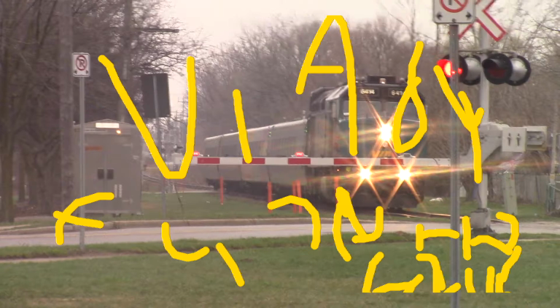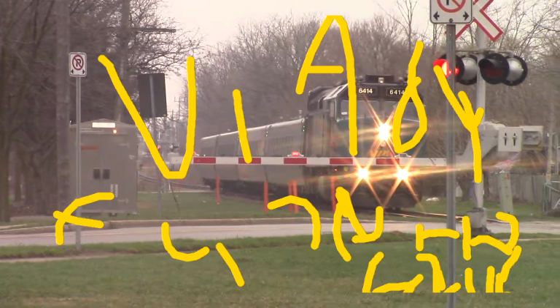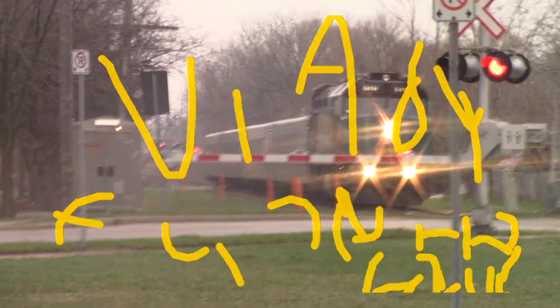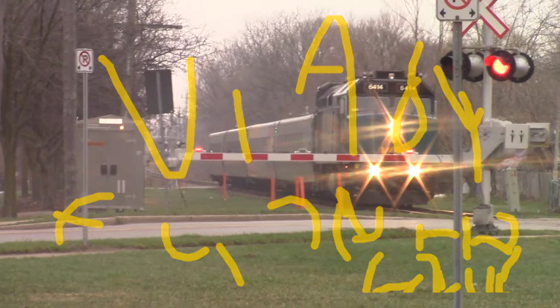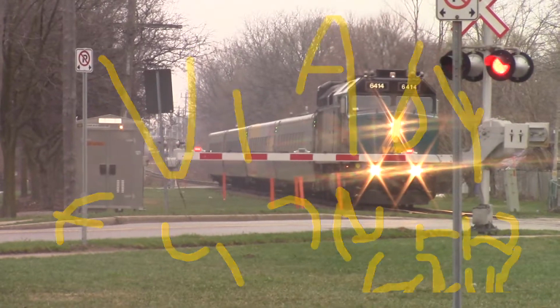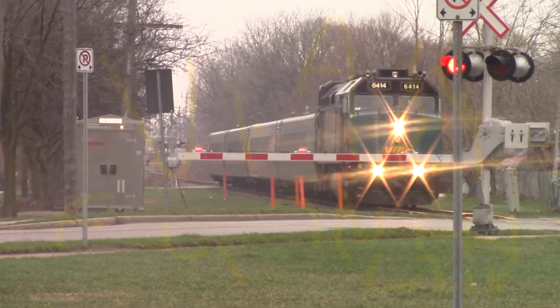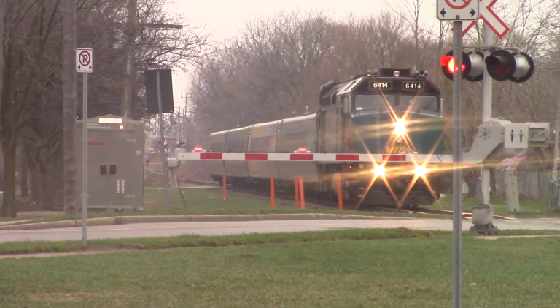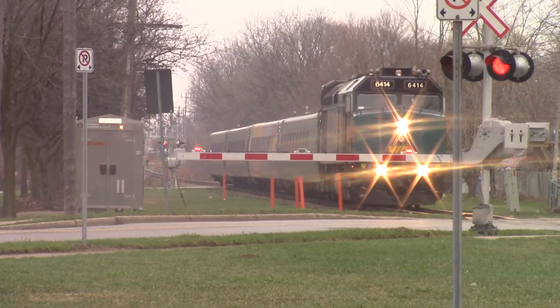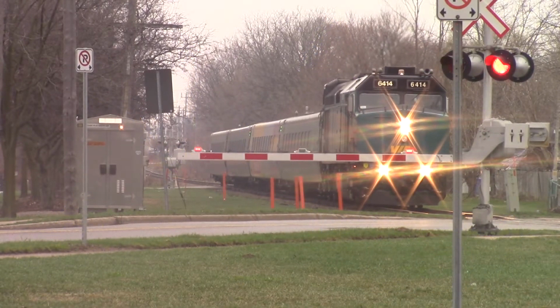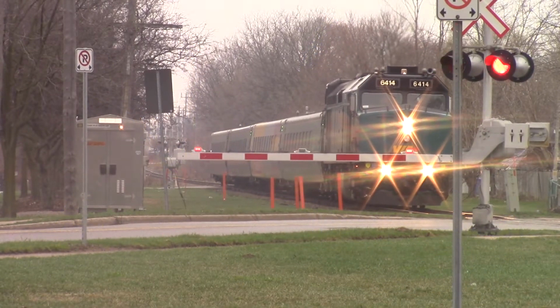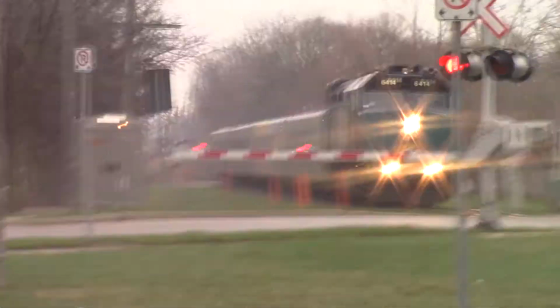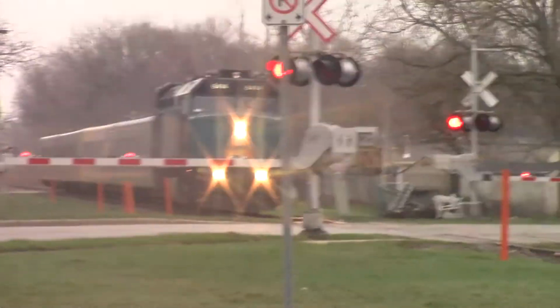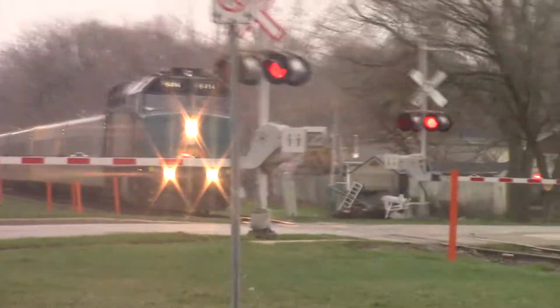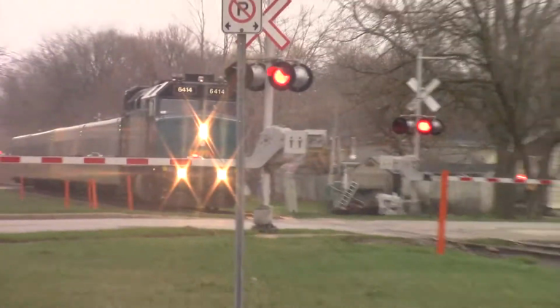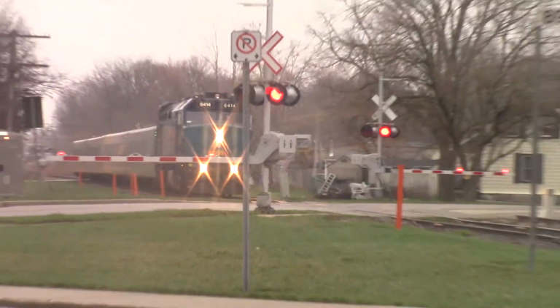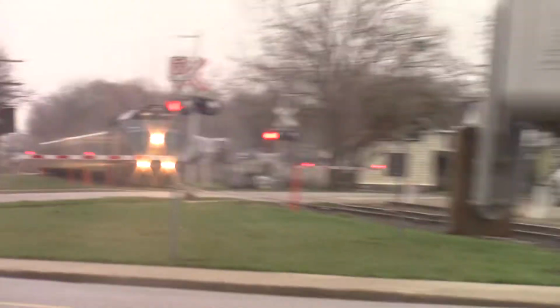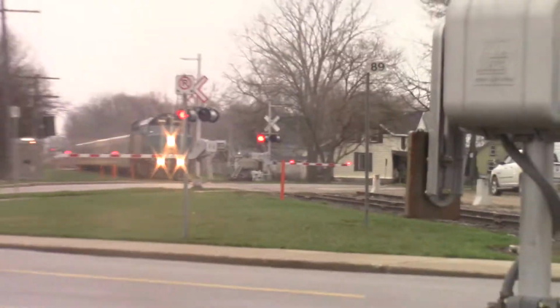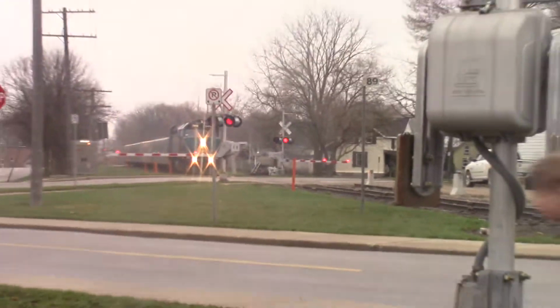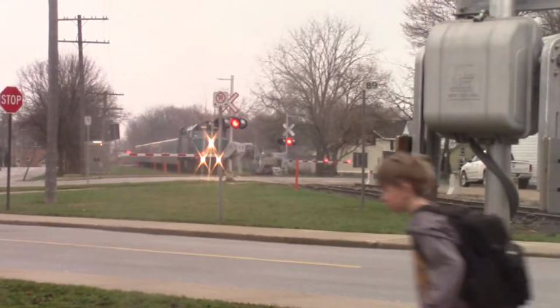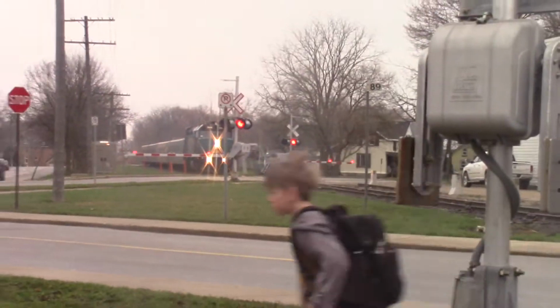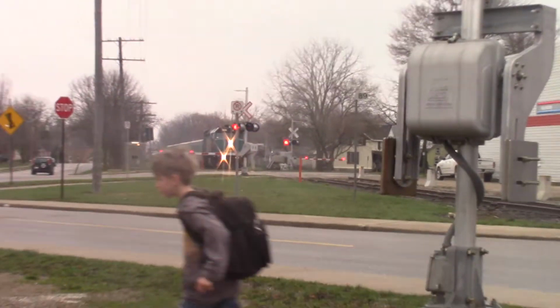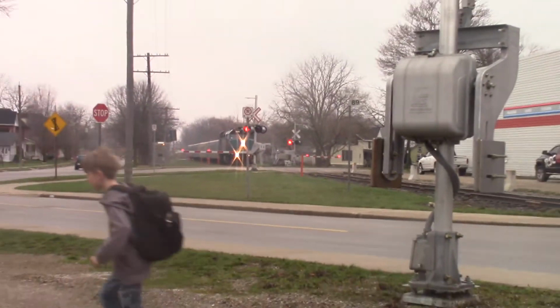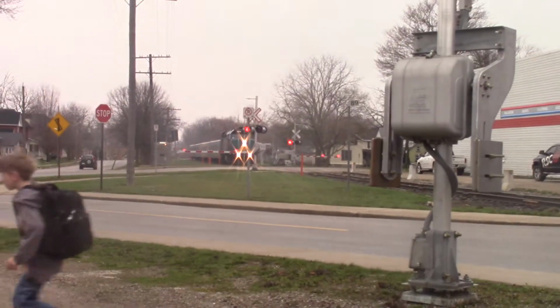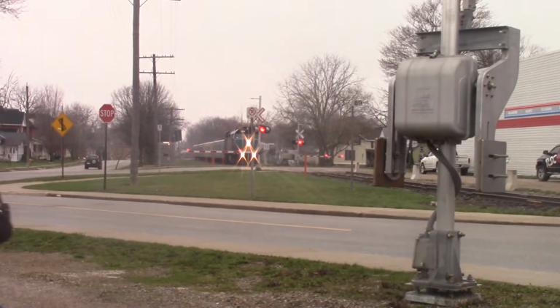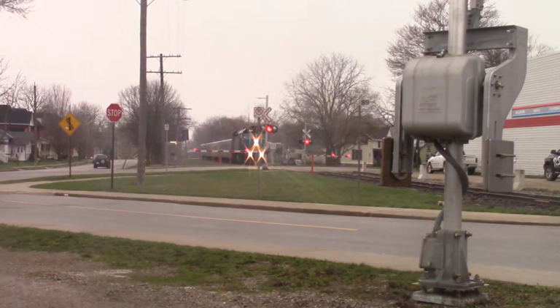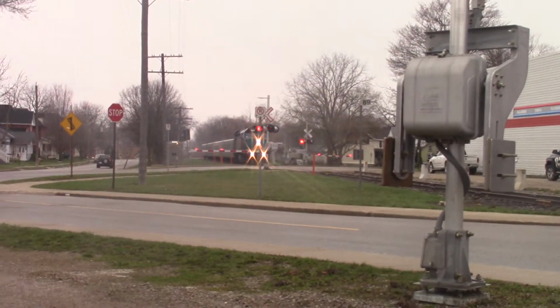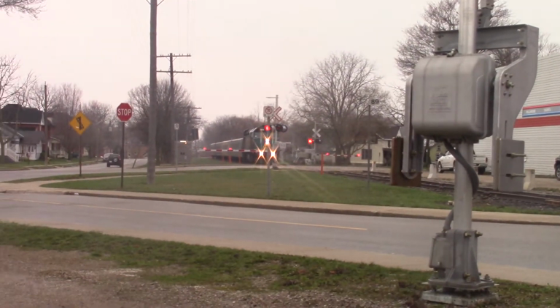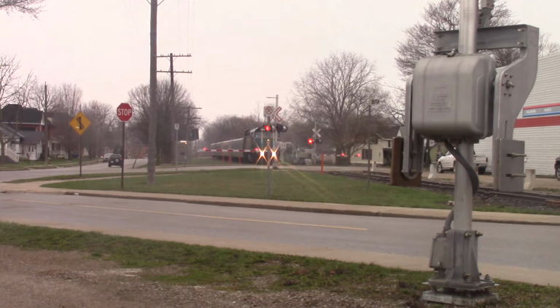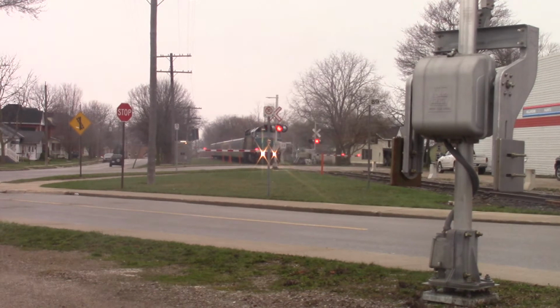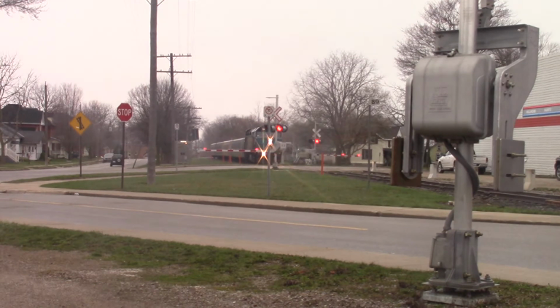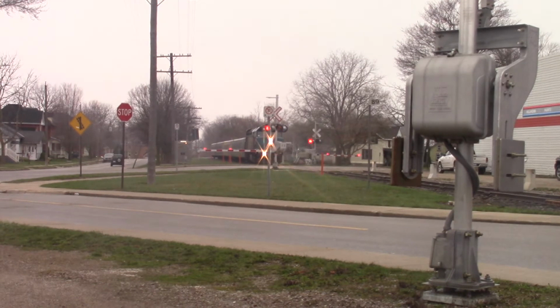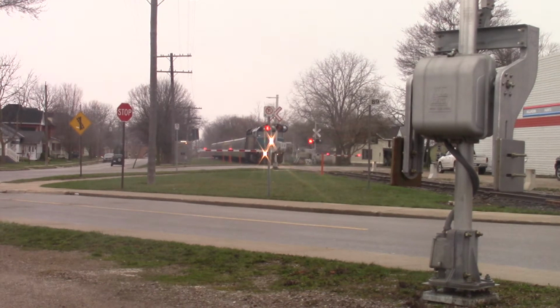Alright guys, we got a VIA coming in right now with a 150 car wrap. 6414. So here she comes.